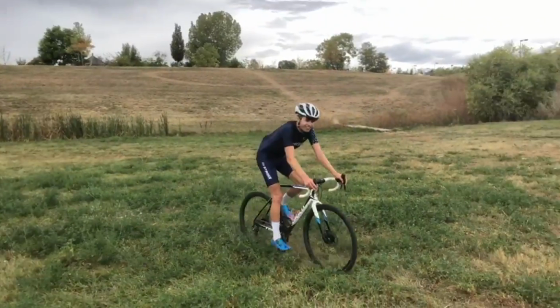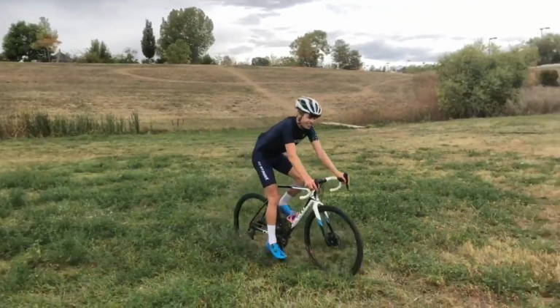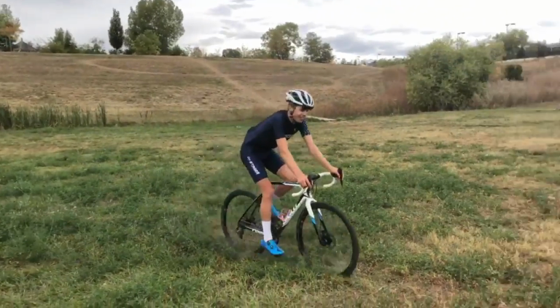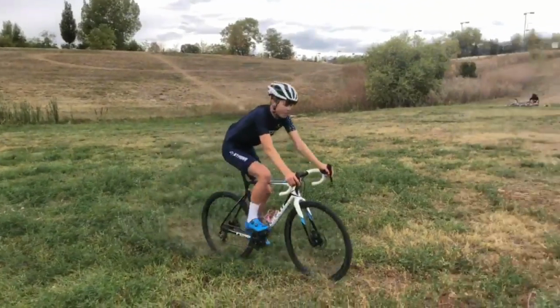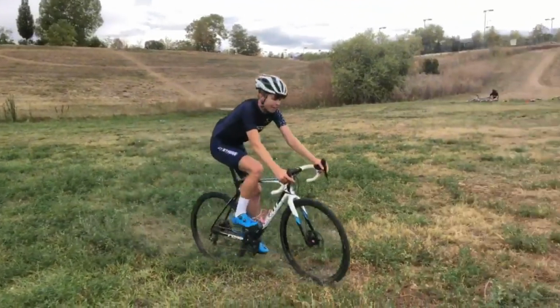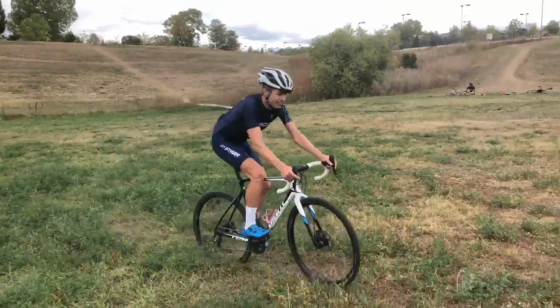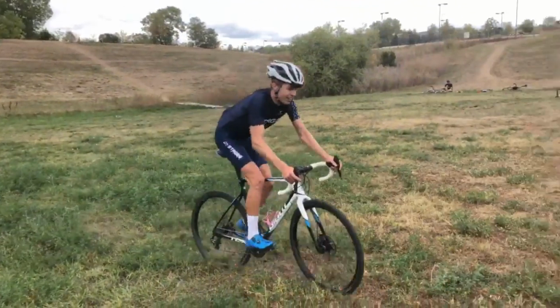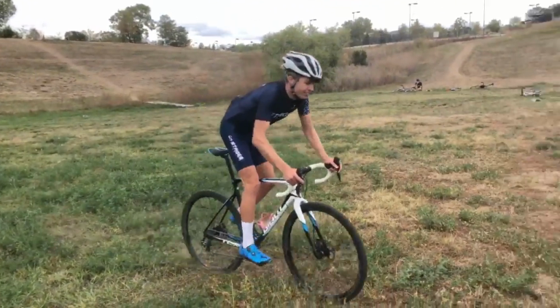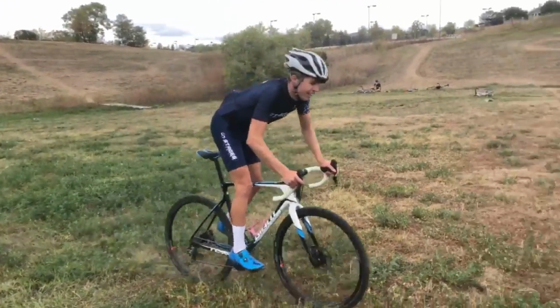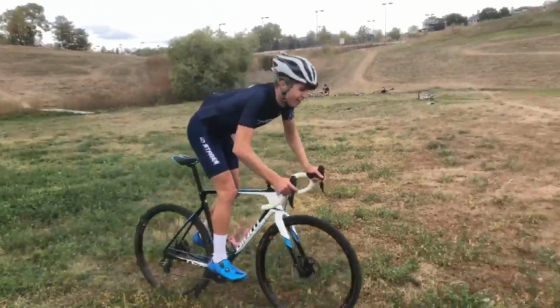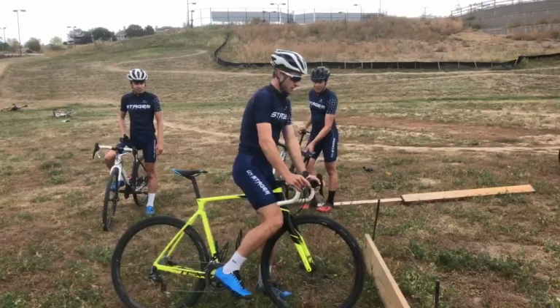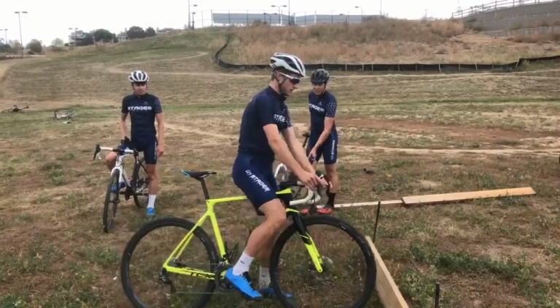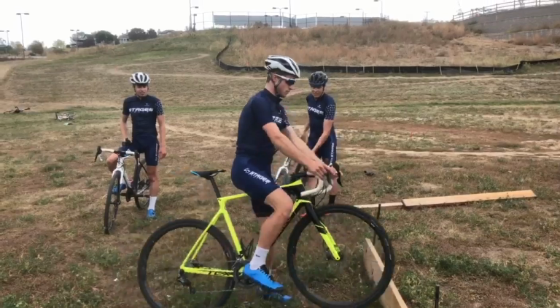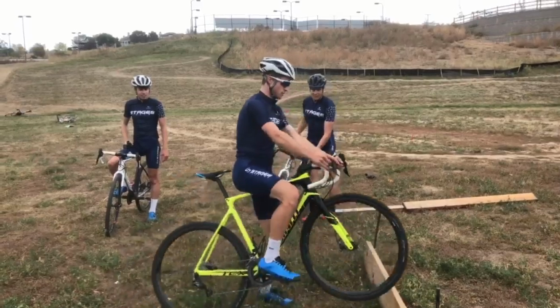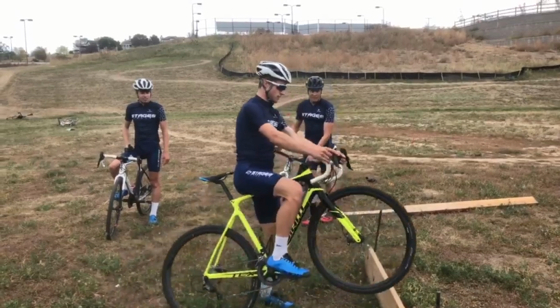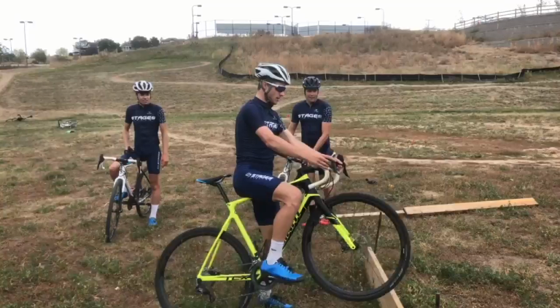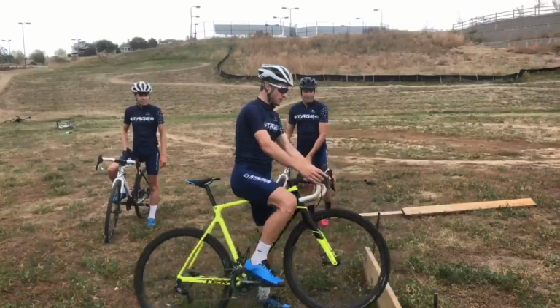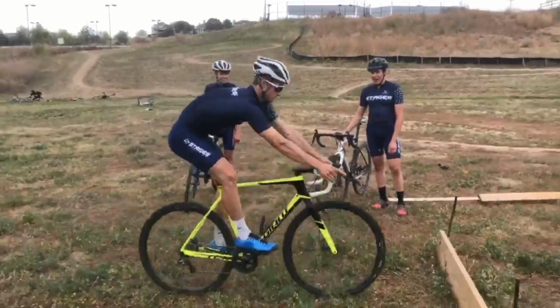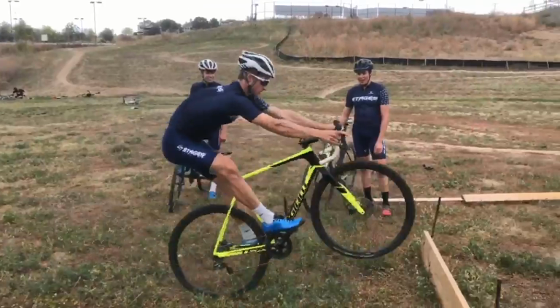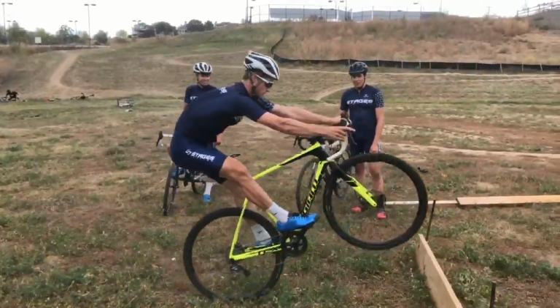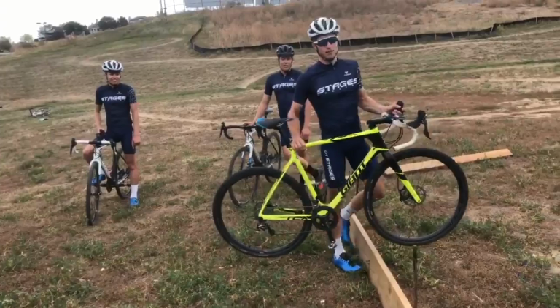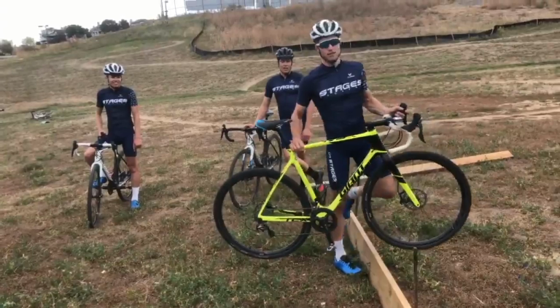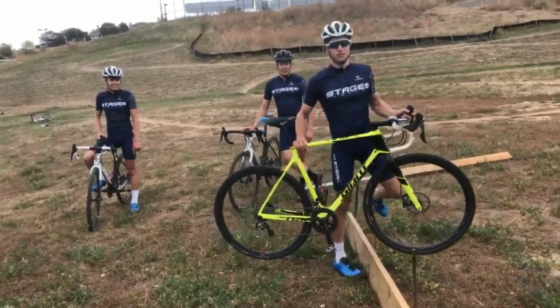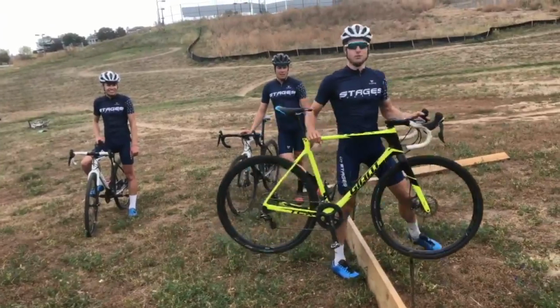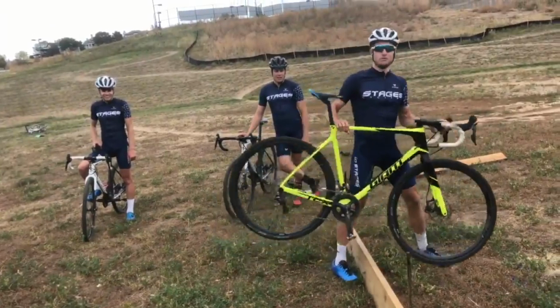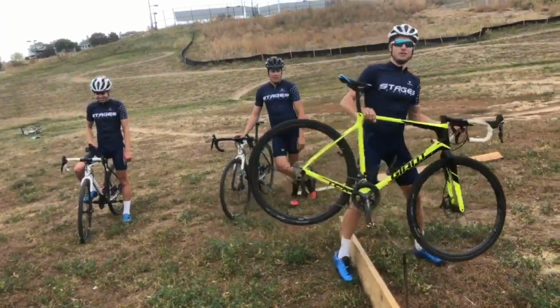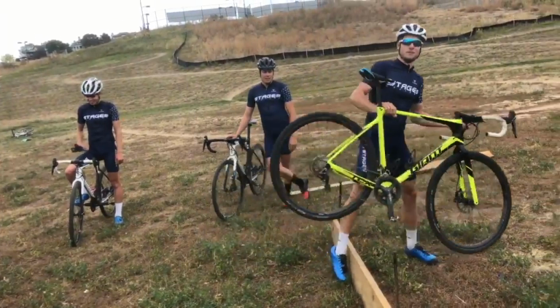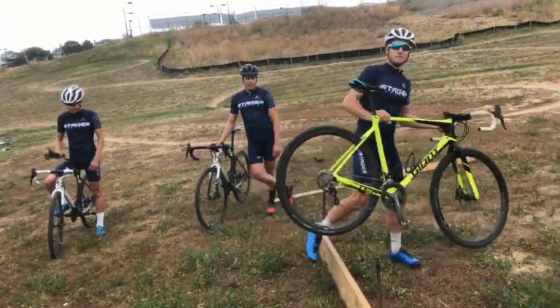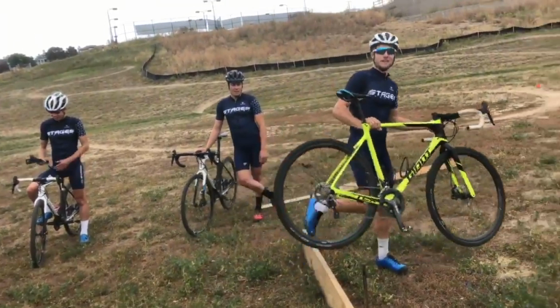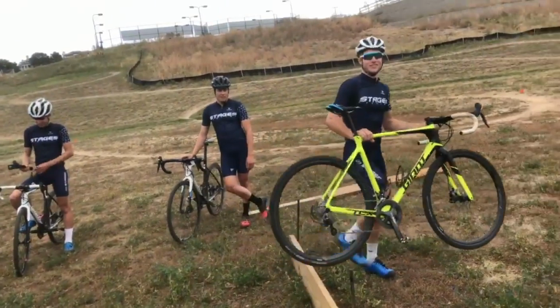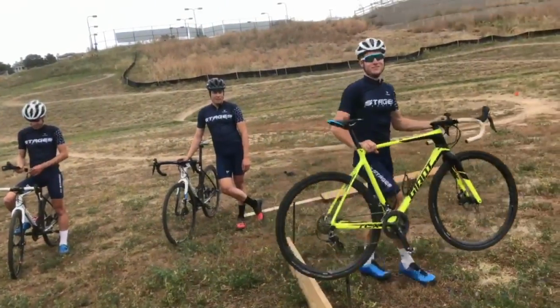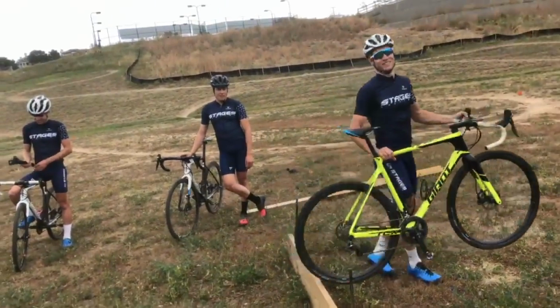You're coming into the barriers out of the saddle, get your front wheel up, throw your weight forward, take your back wheel up.